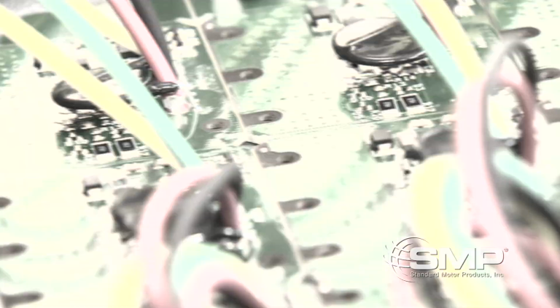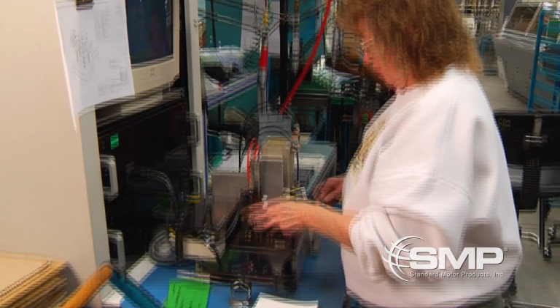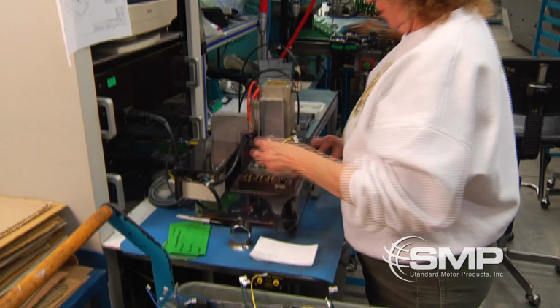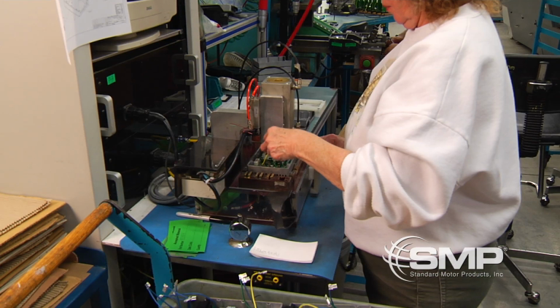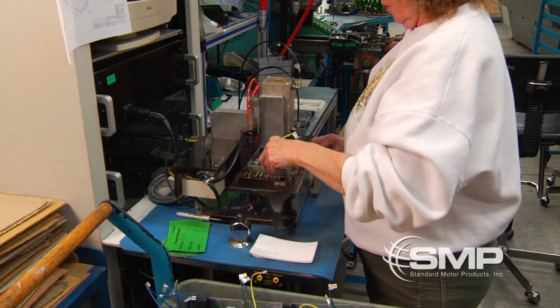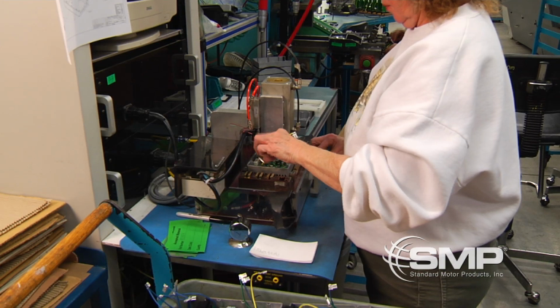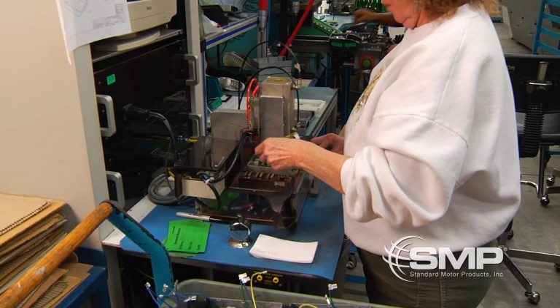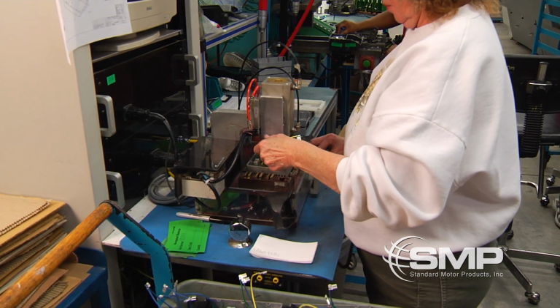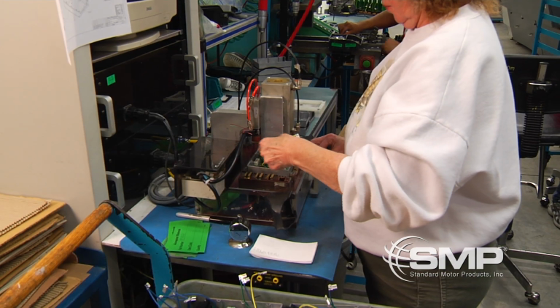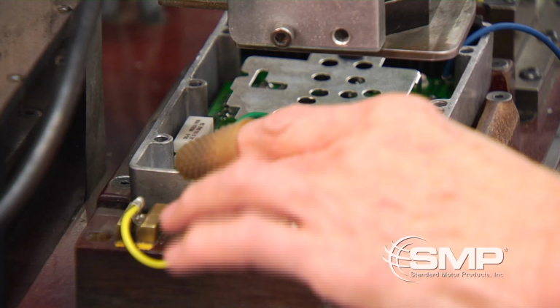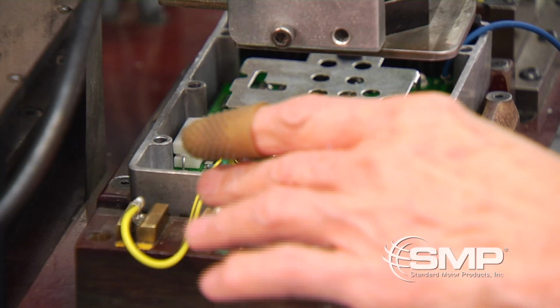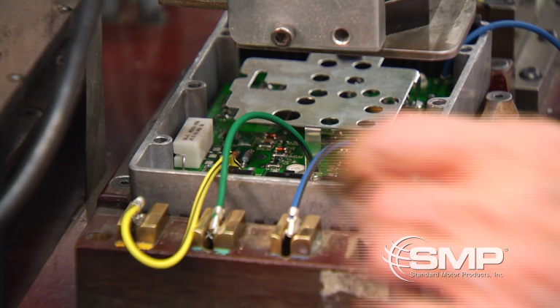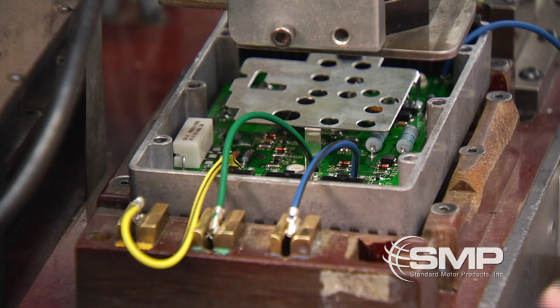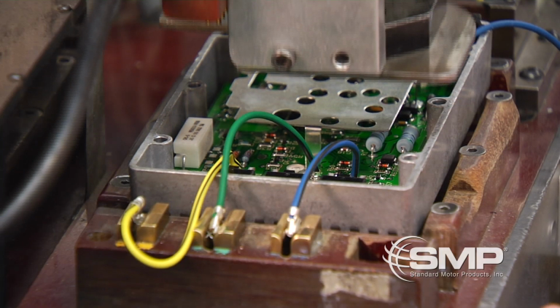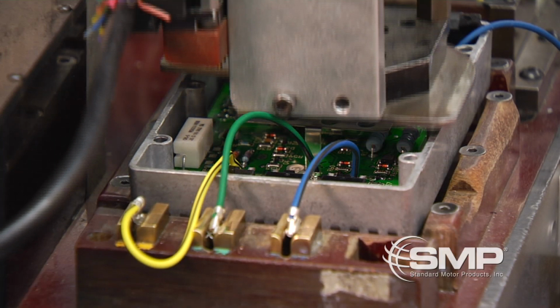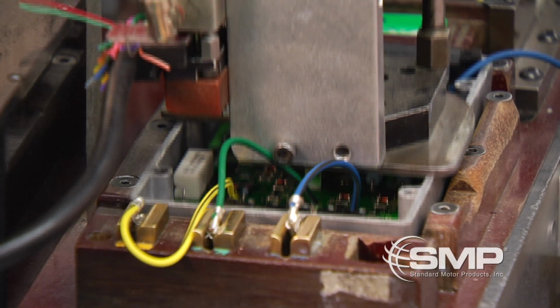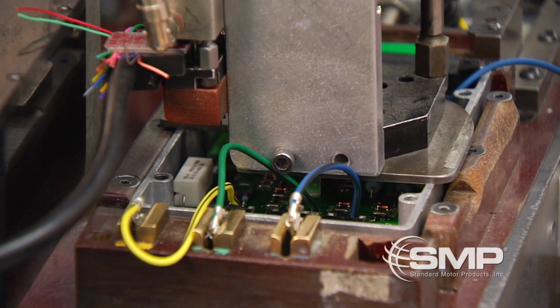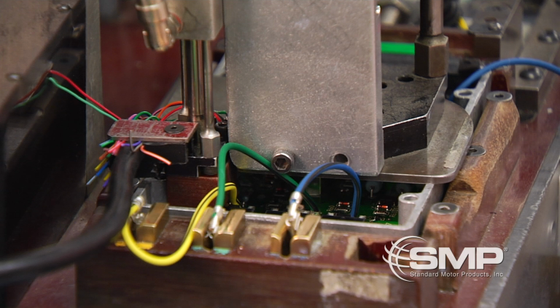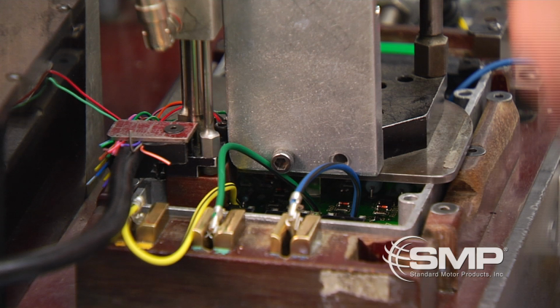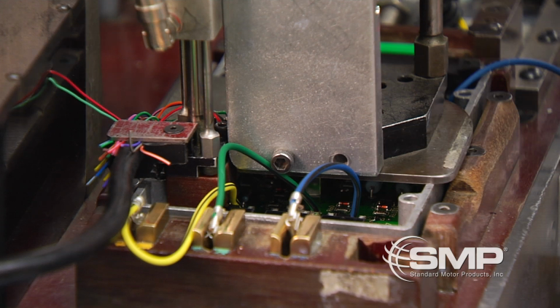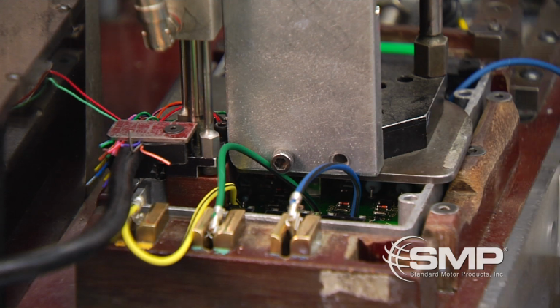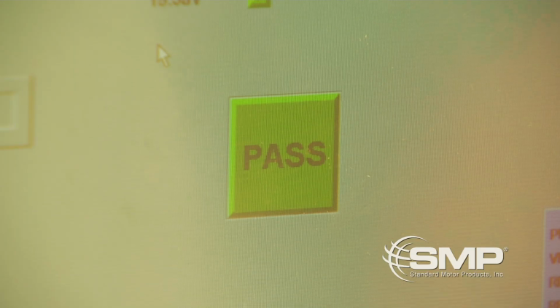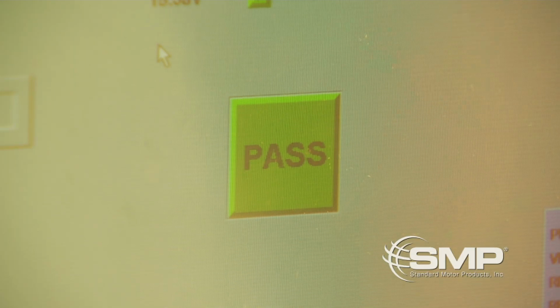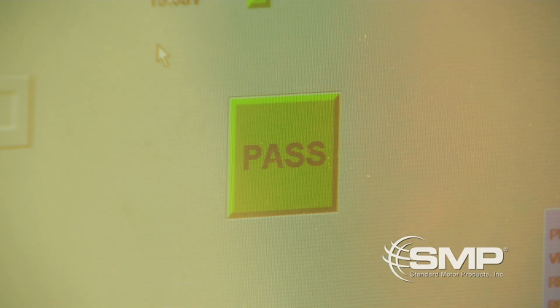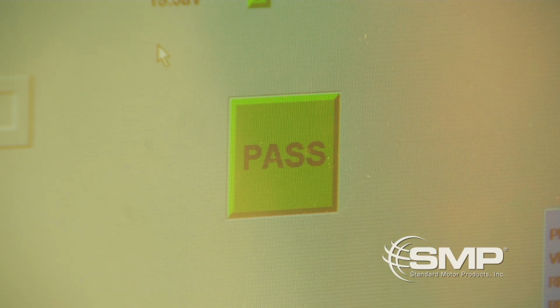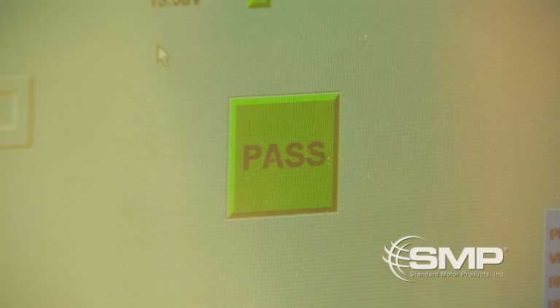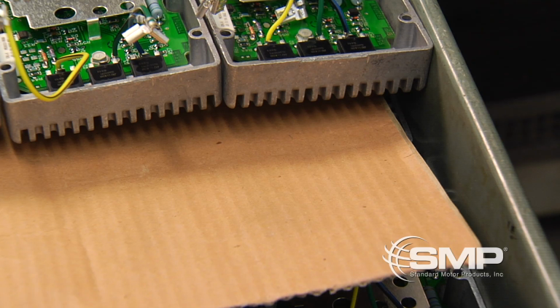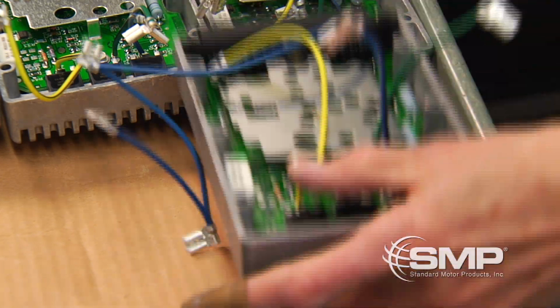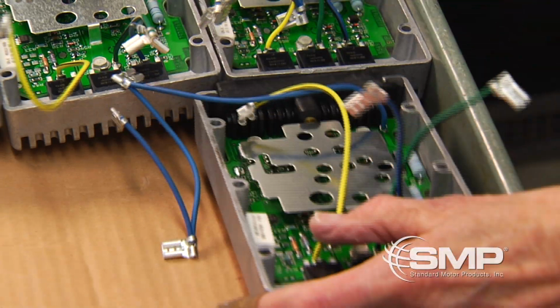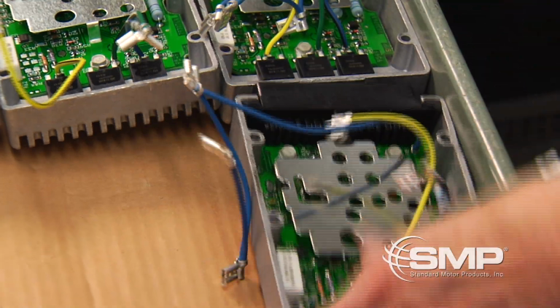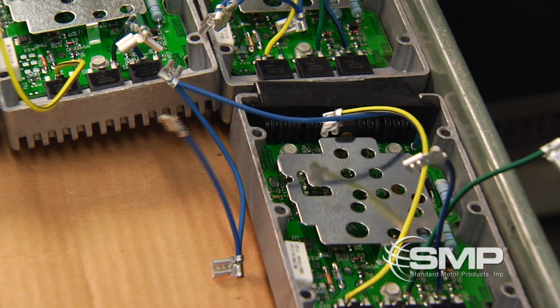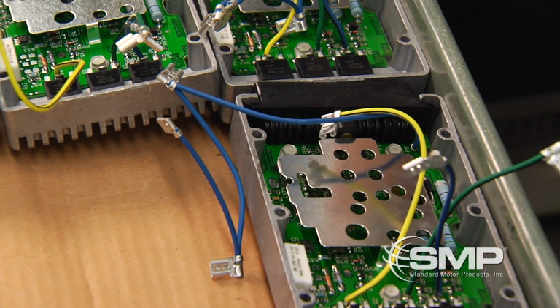In-circuit programming of electronic modules can now take place when necessary, and we perform an automated functional test to ensure the circuit board works properly.